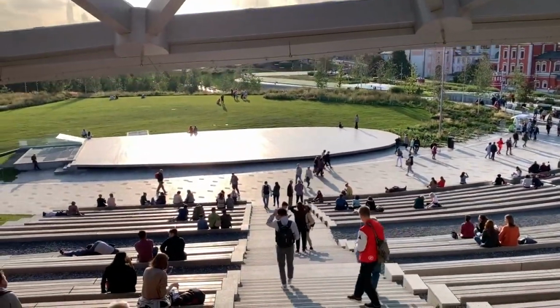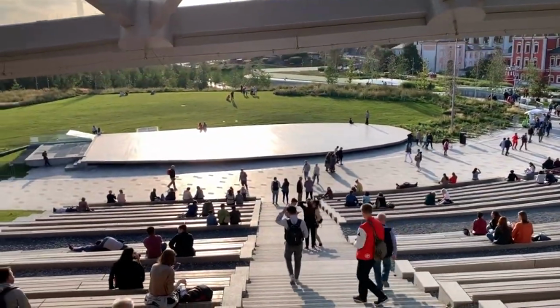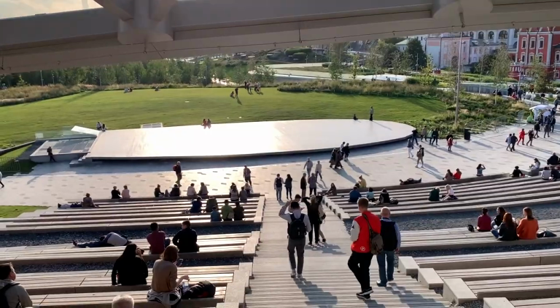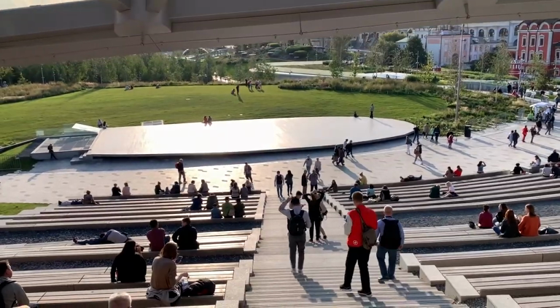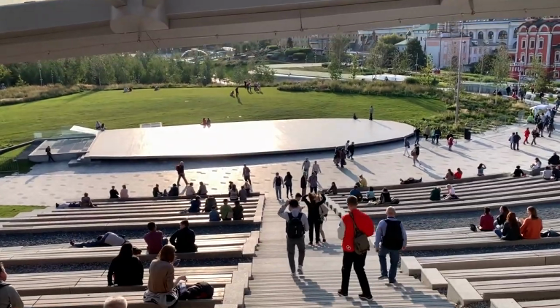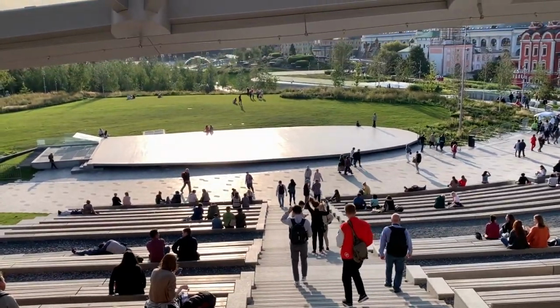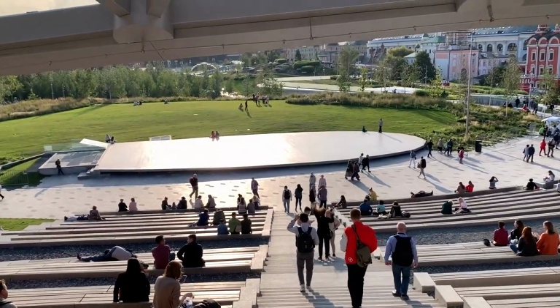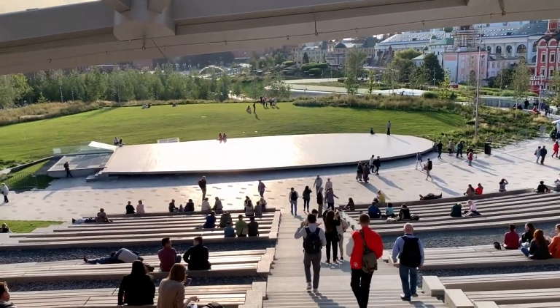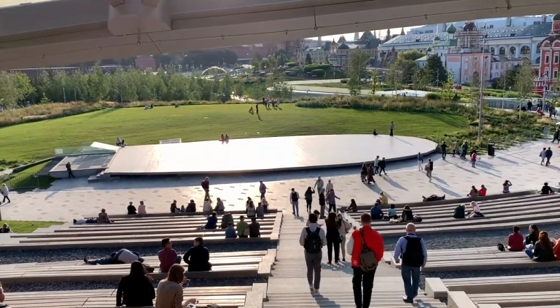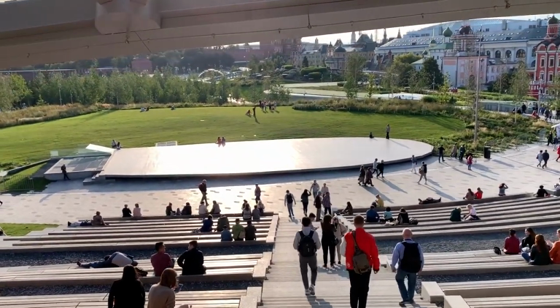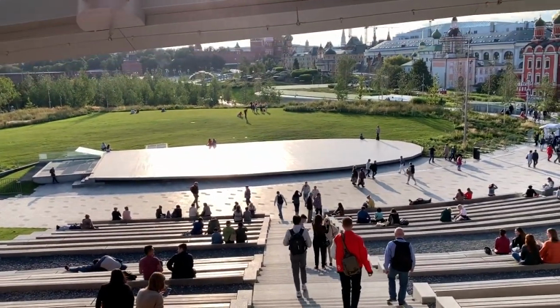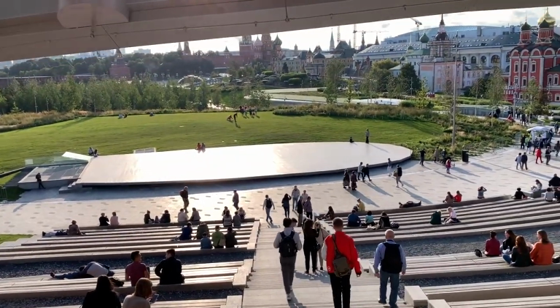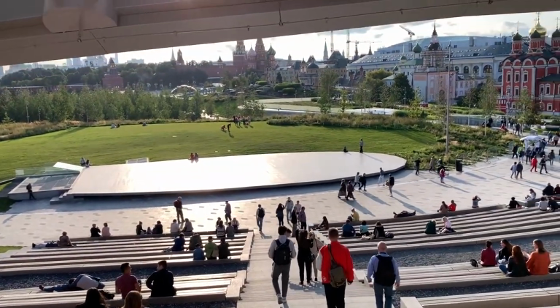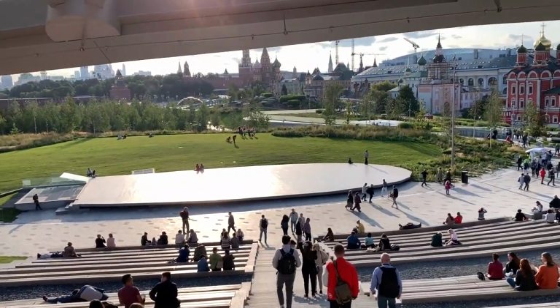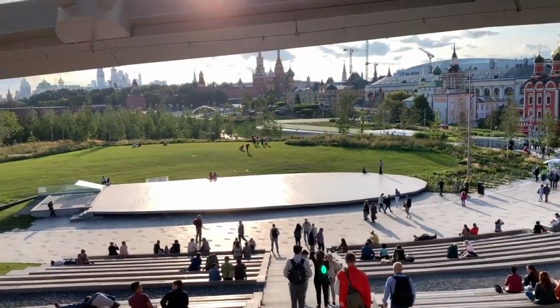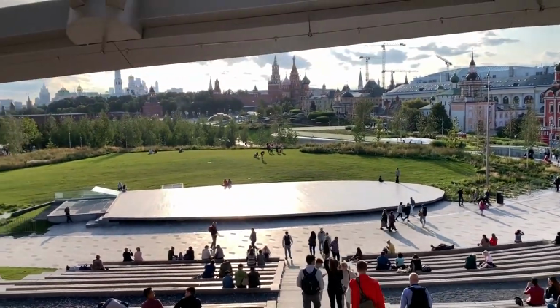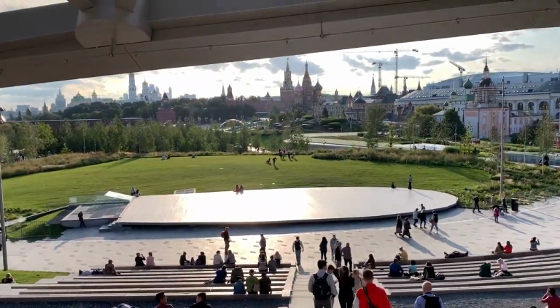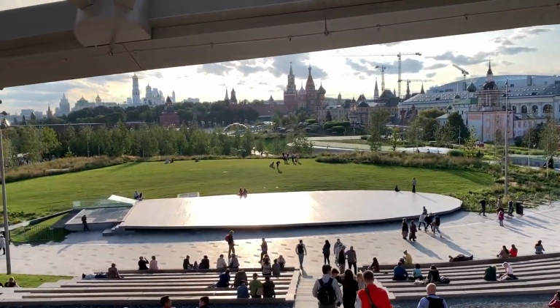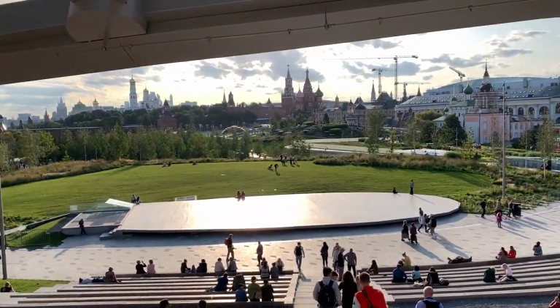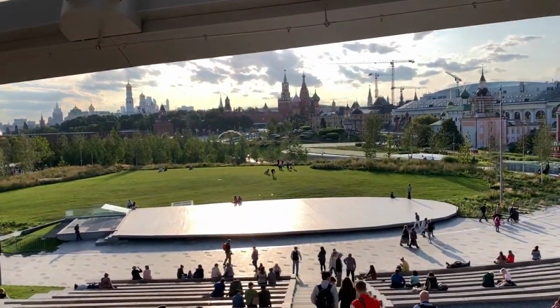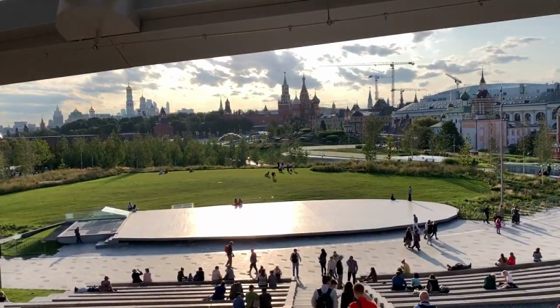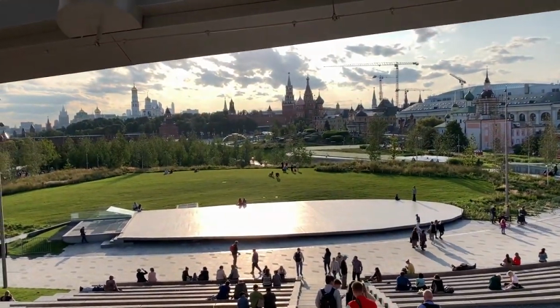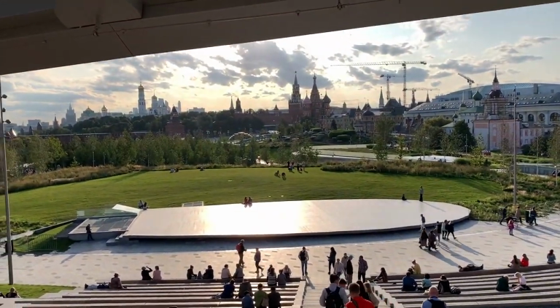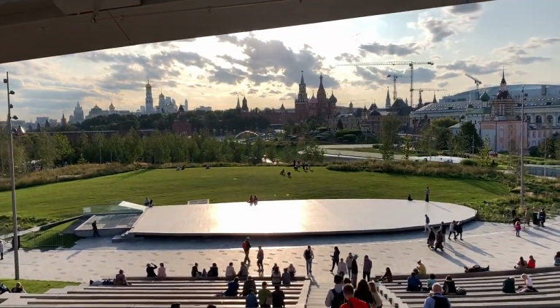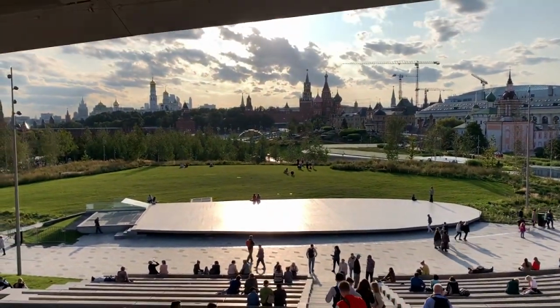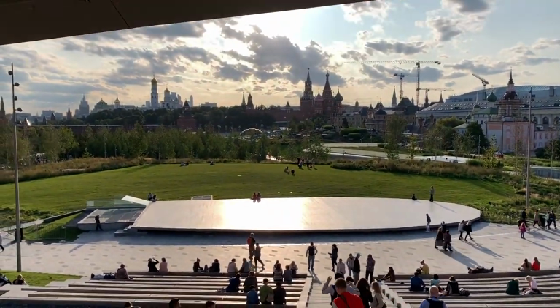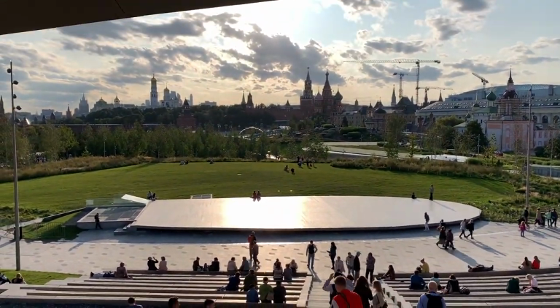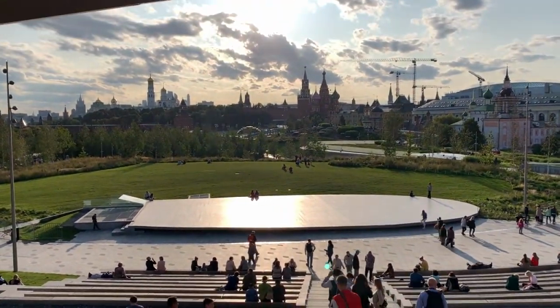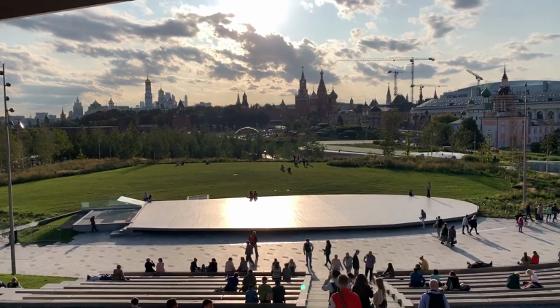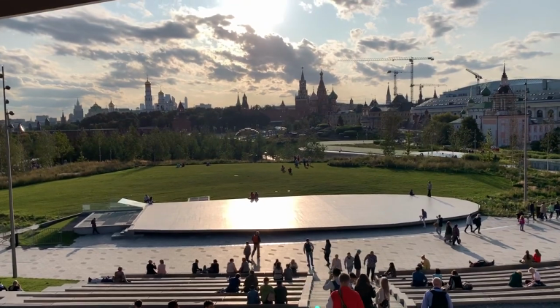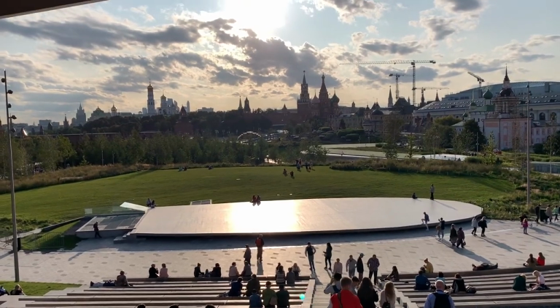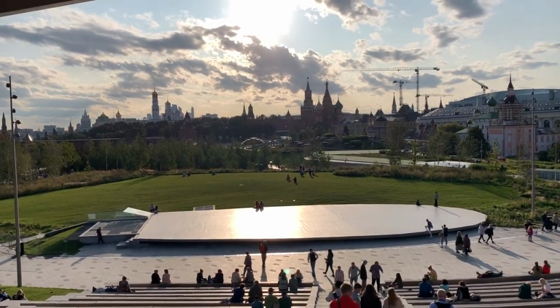What an incredible view. Imagine watching a concert here, with the Kremlin and Moscow skyline in the background.